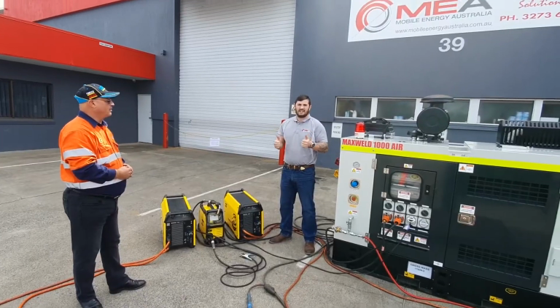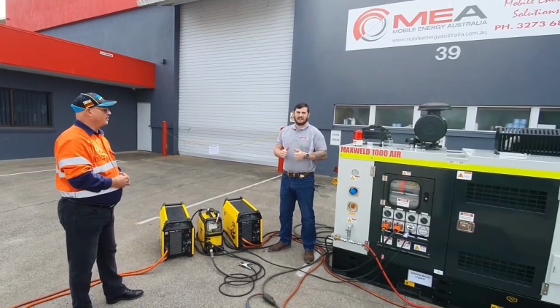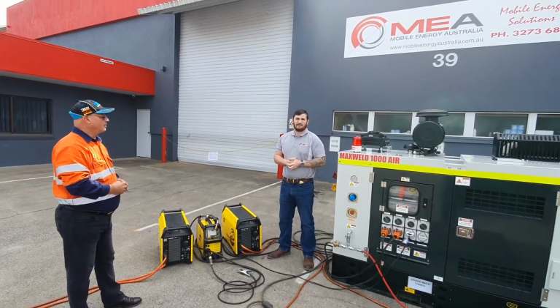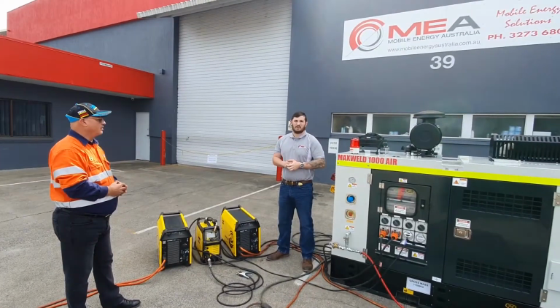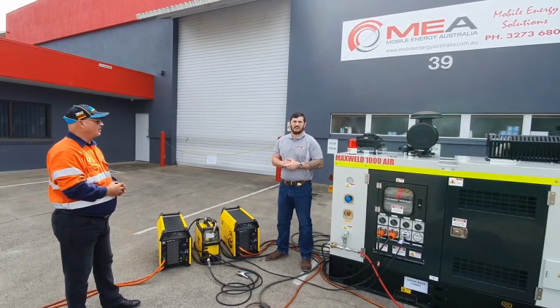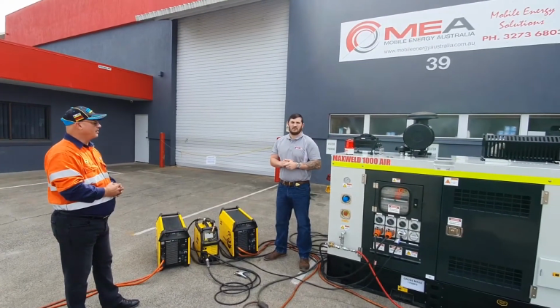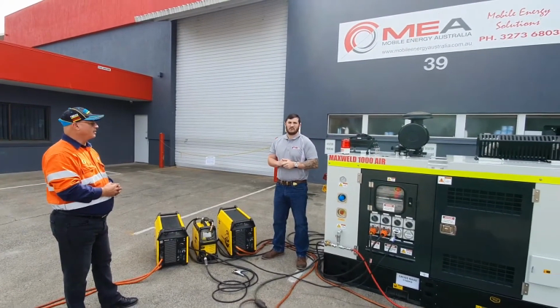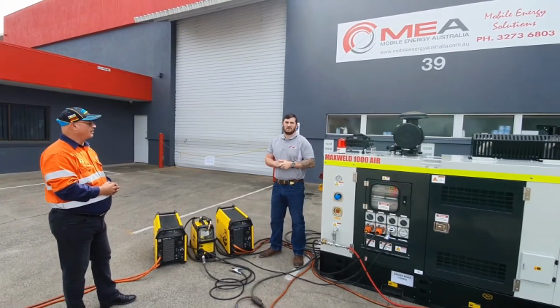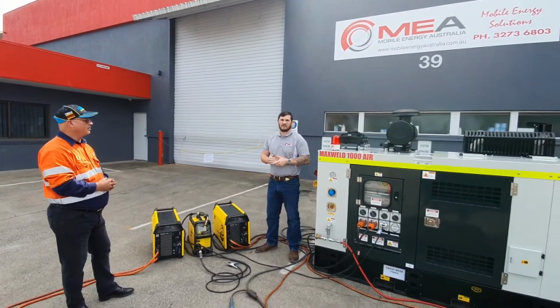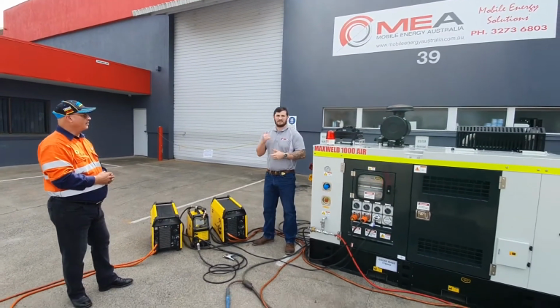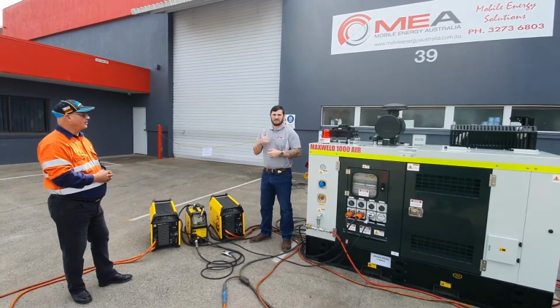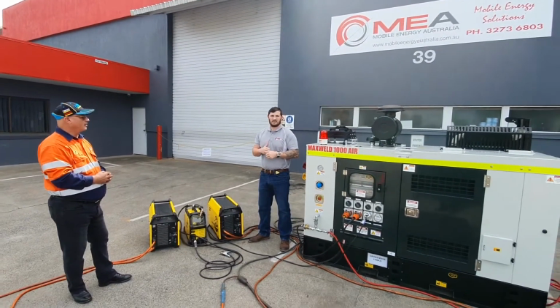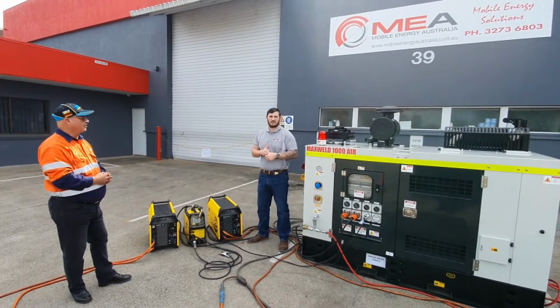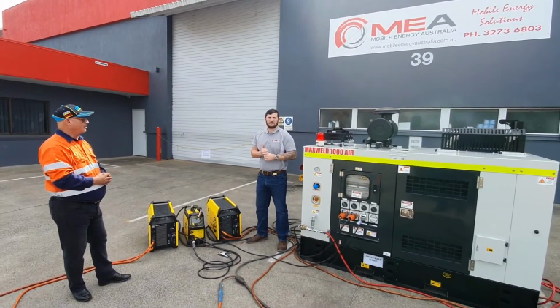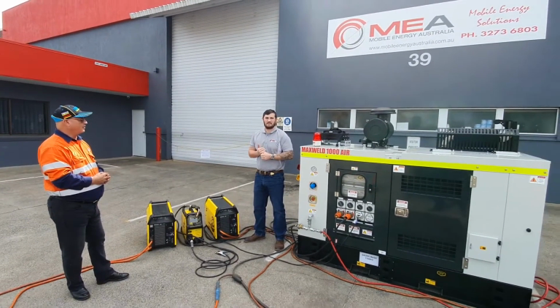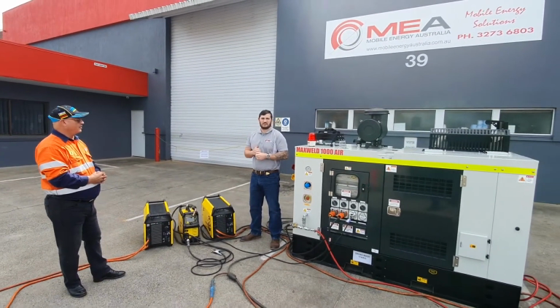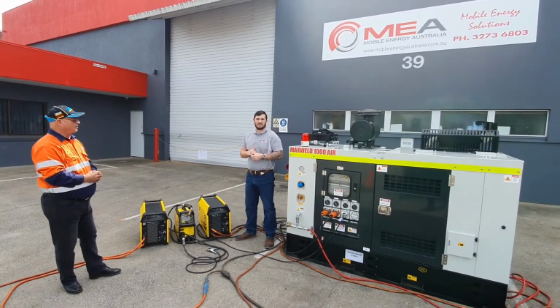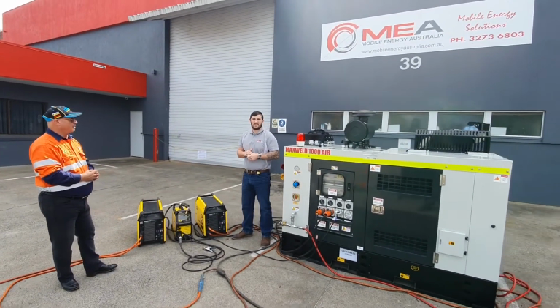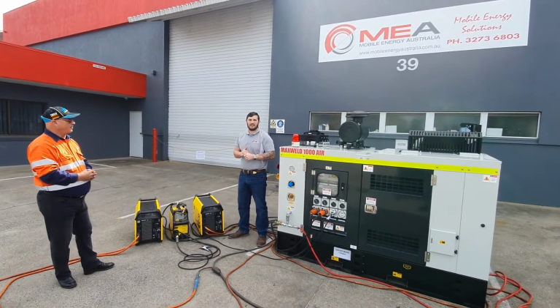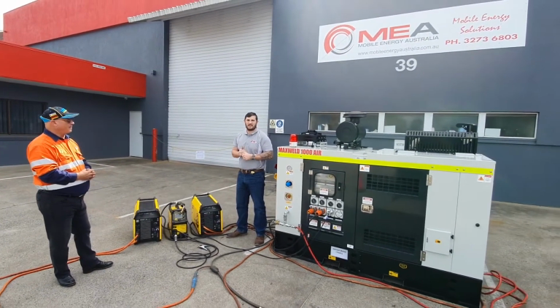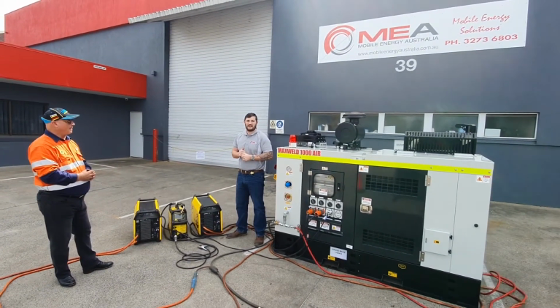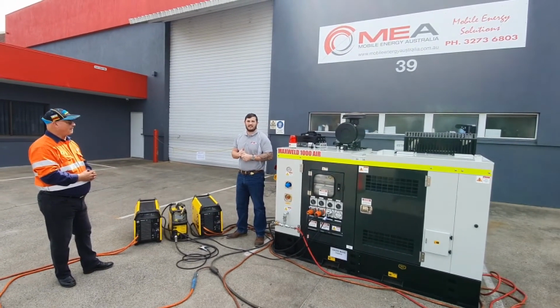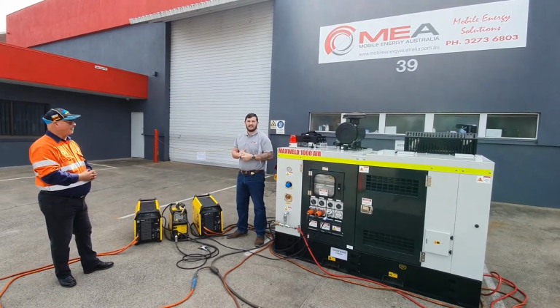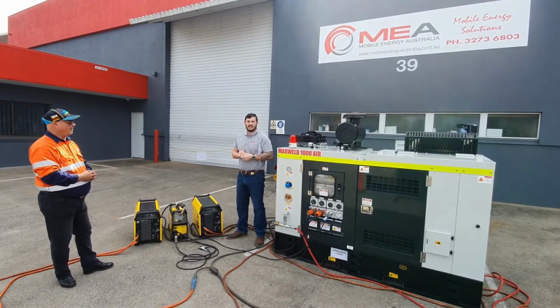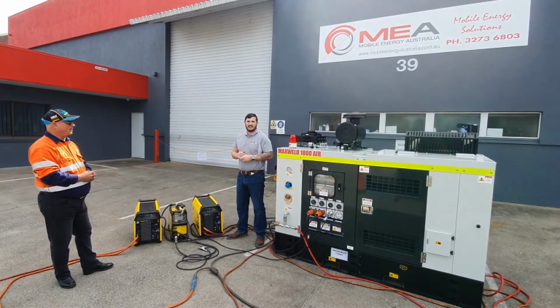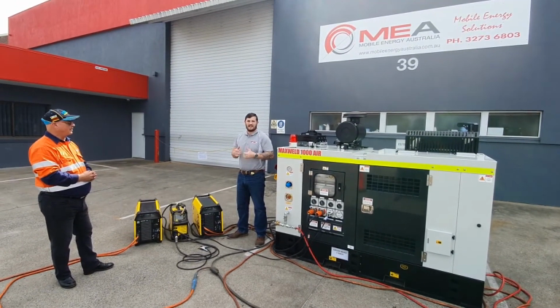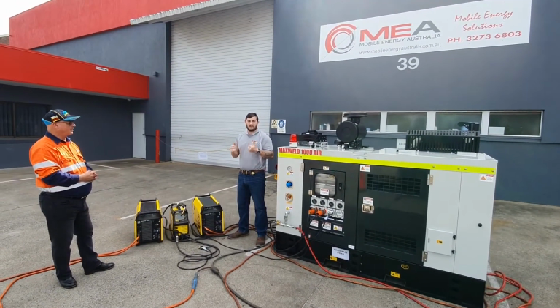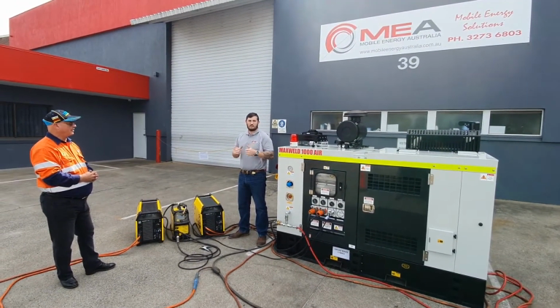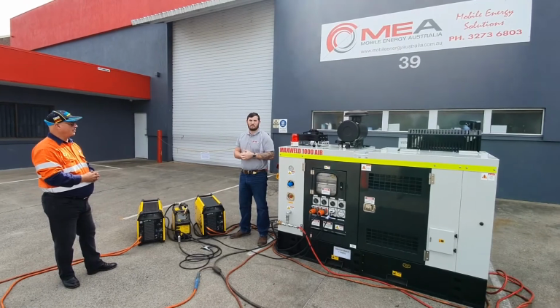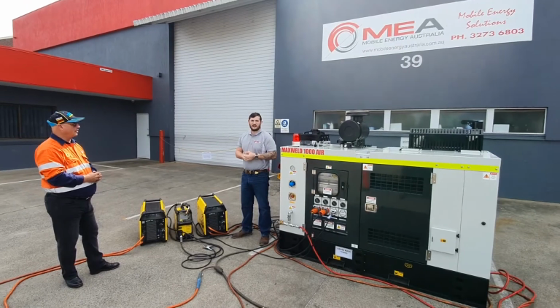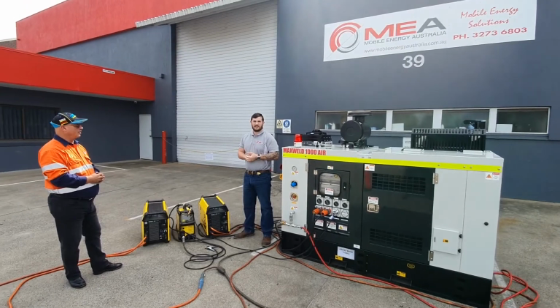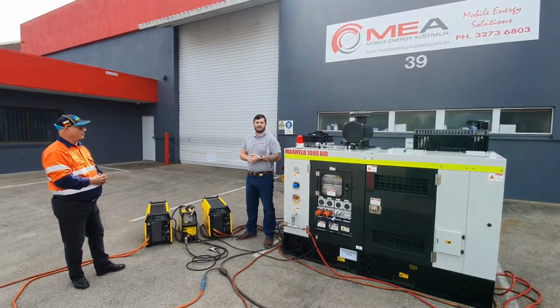If you want to know more, give us a call or jump online at MEA and we'll be happy to help.